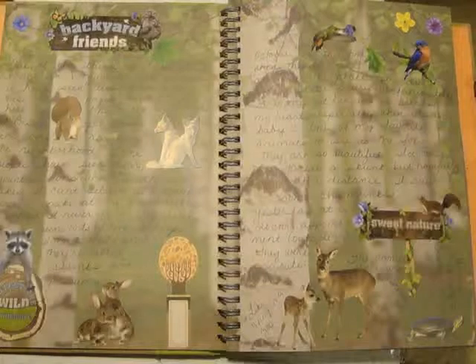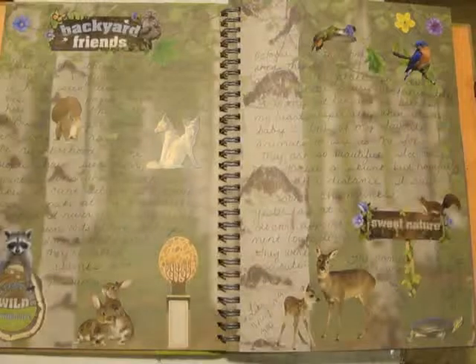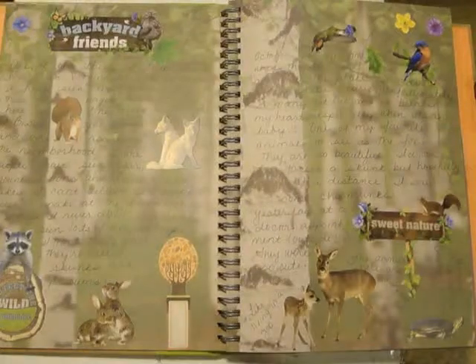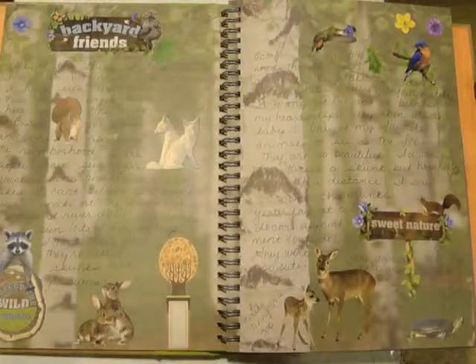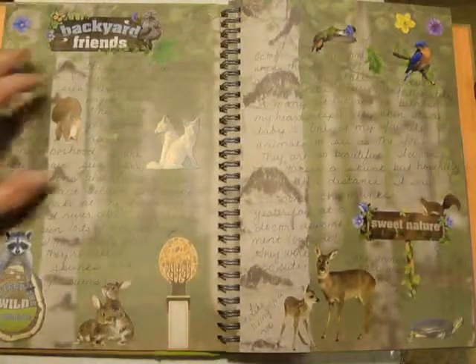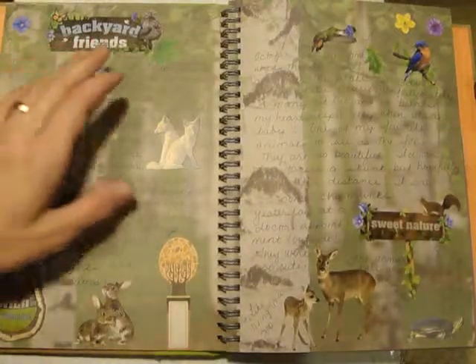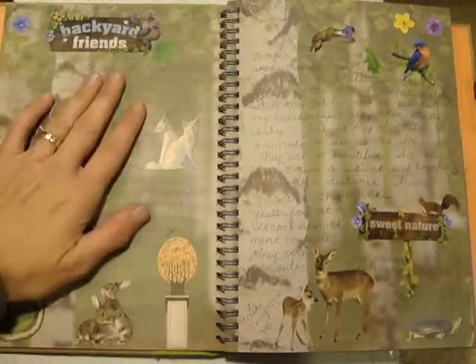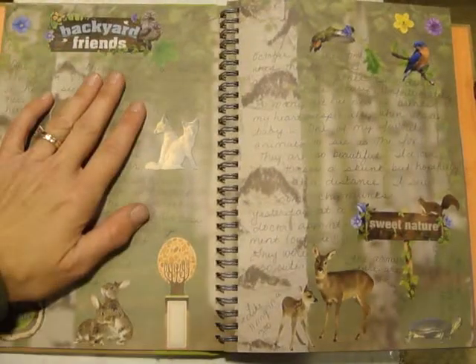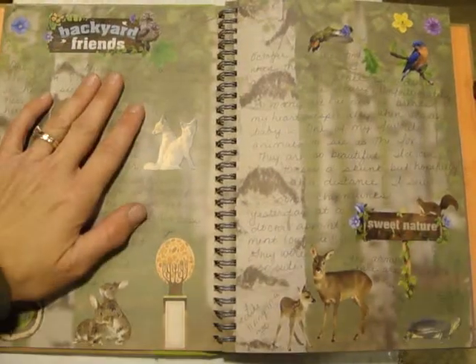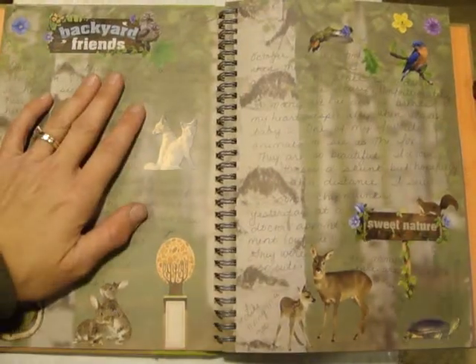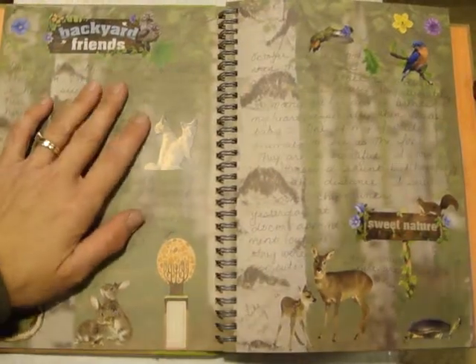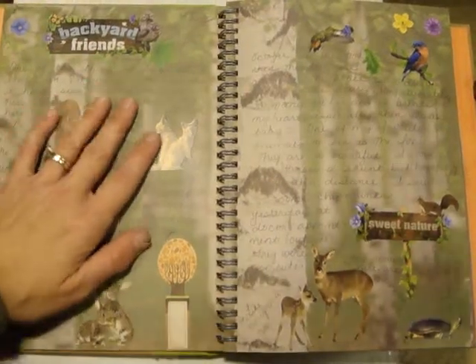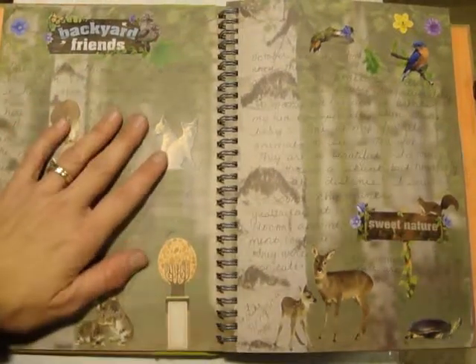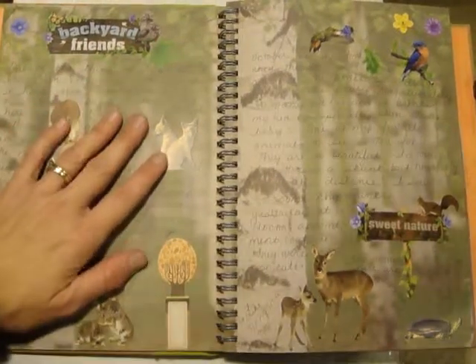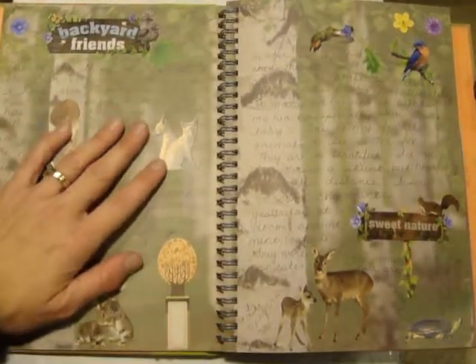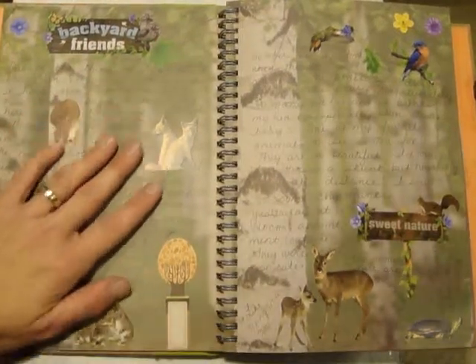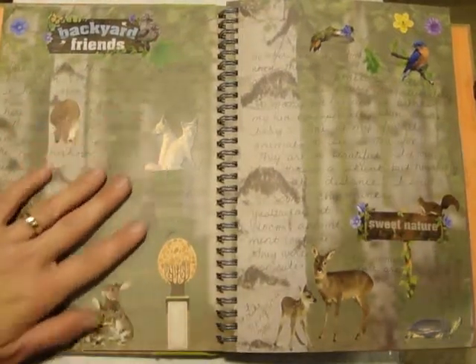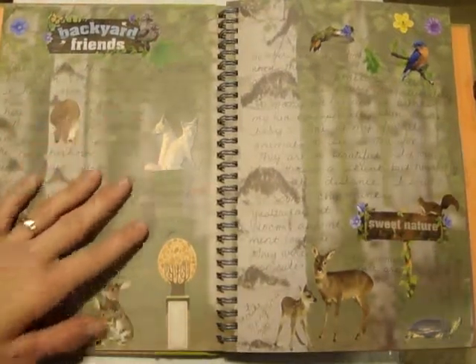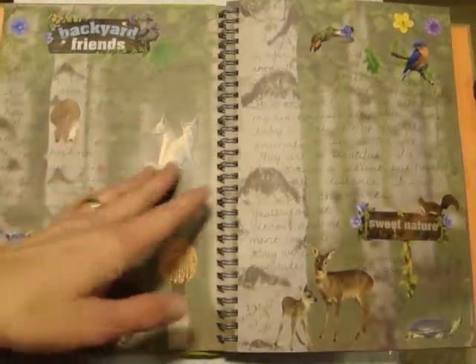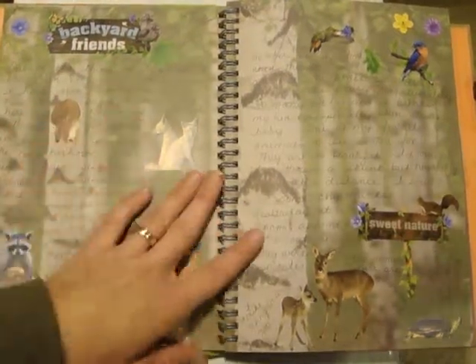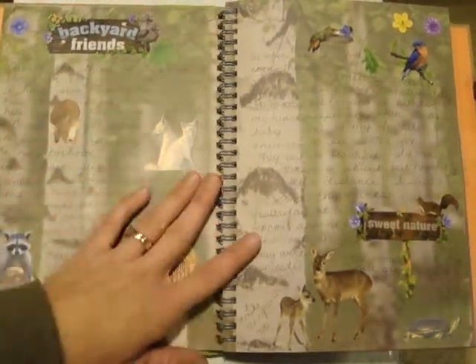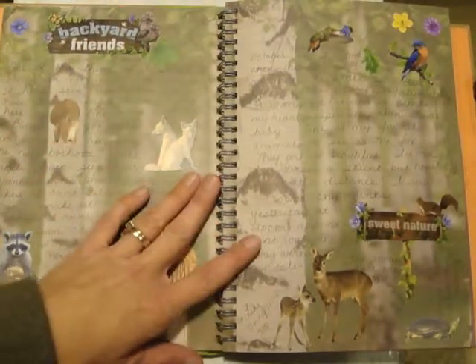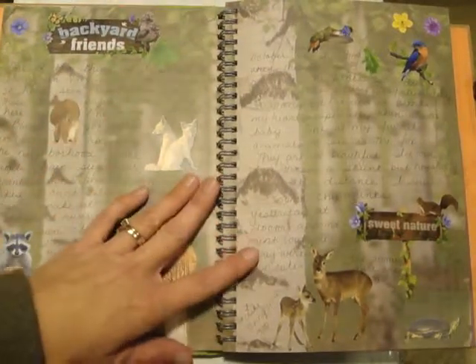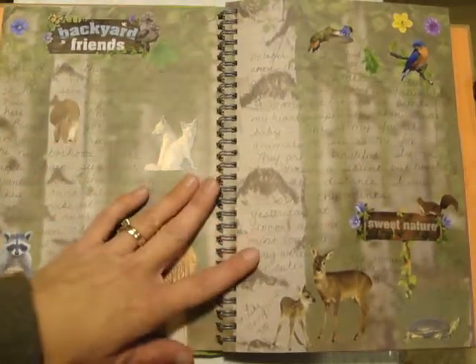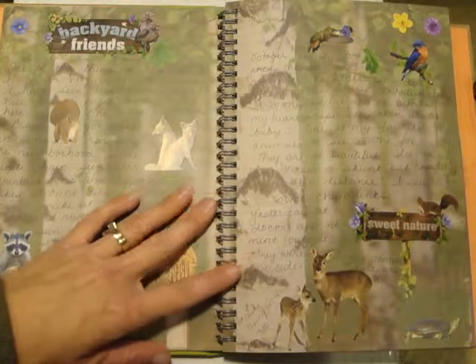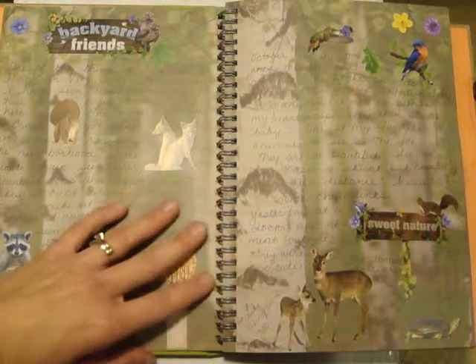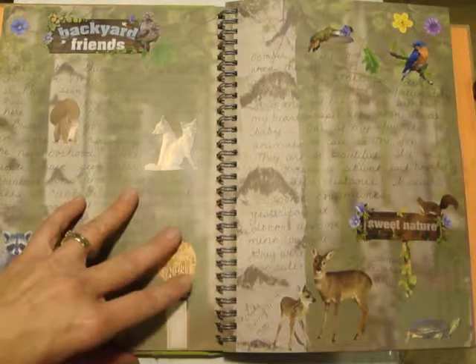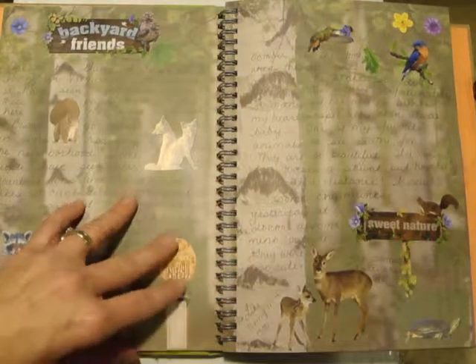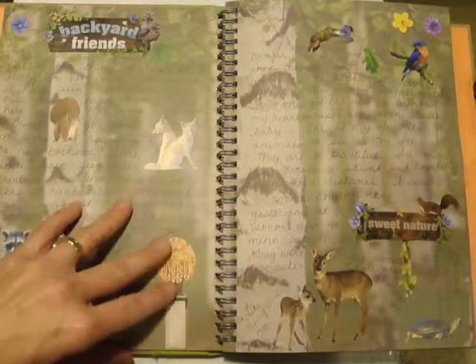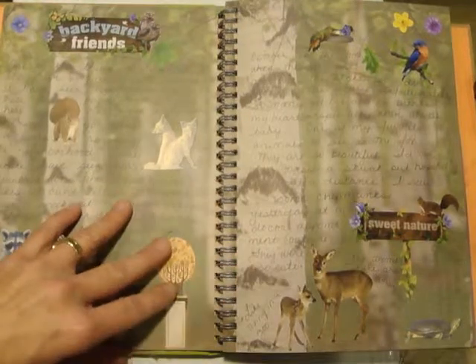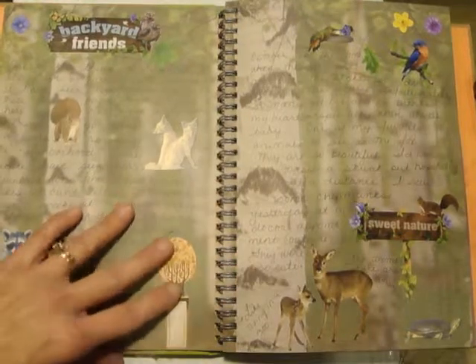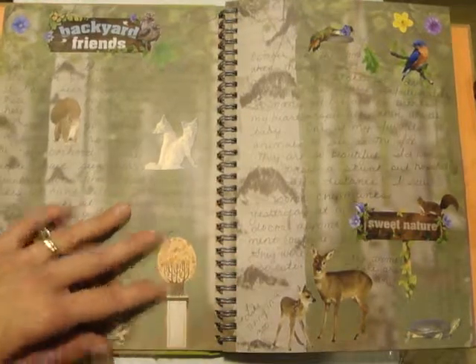Hey everybody, Marian here. I'm back with another Smashbook flip. I've been working on a few more pages that I wanted to share with you.